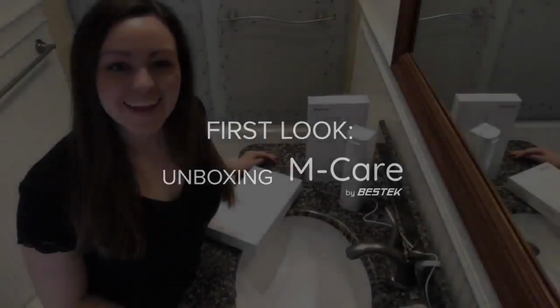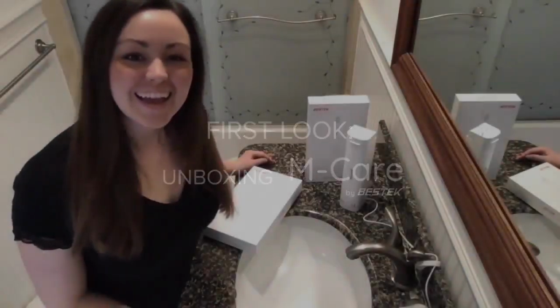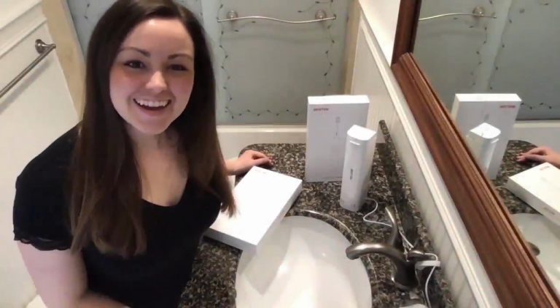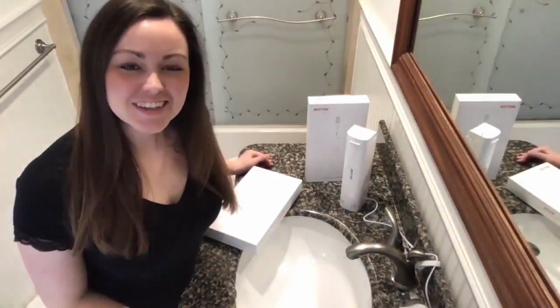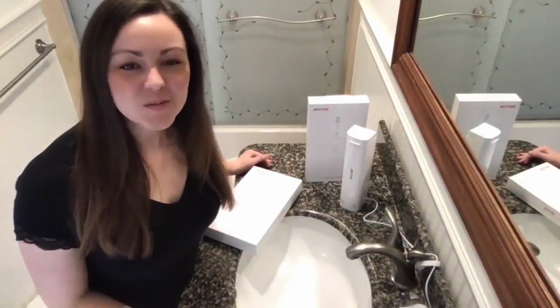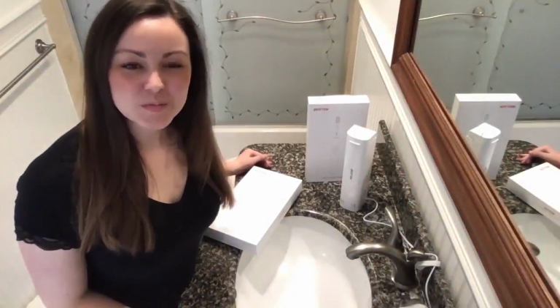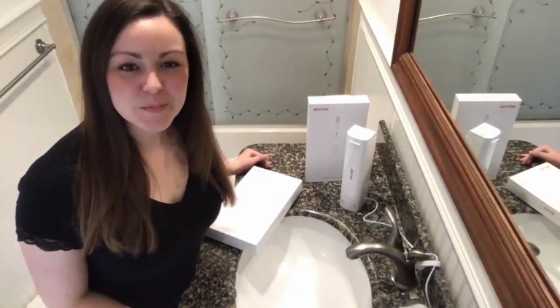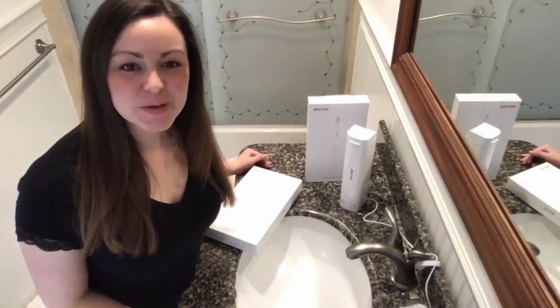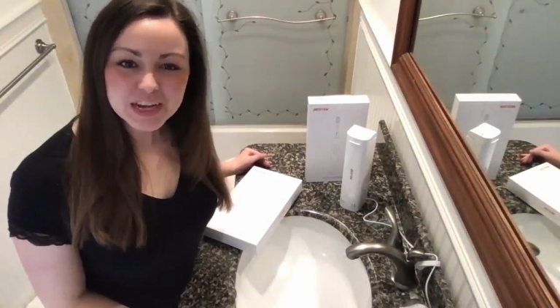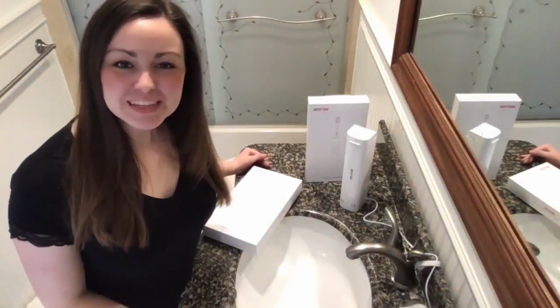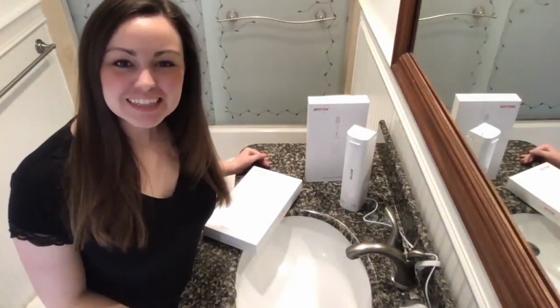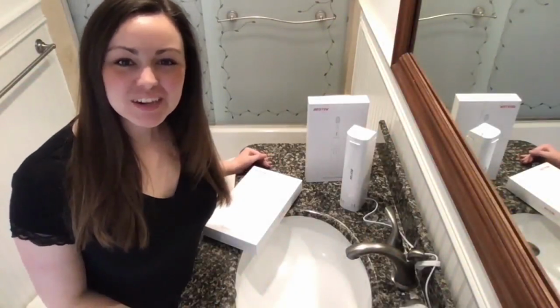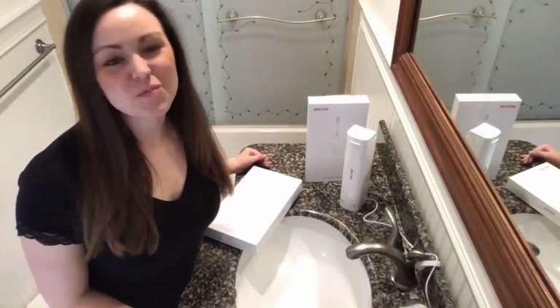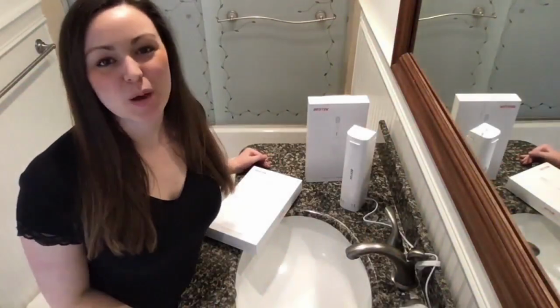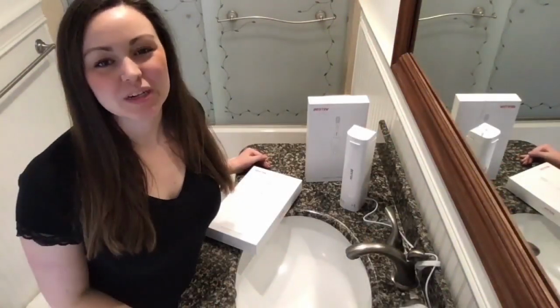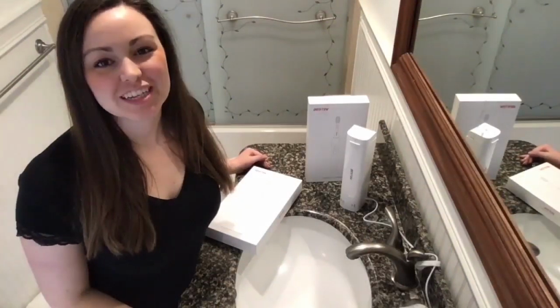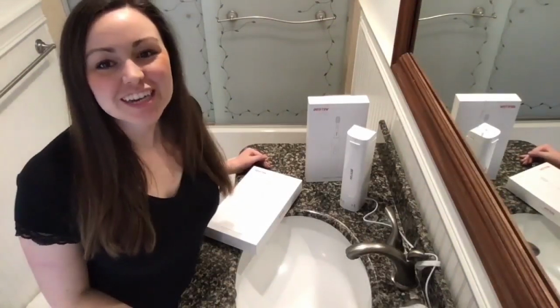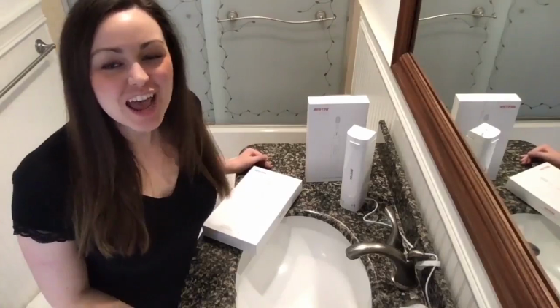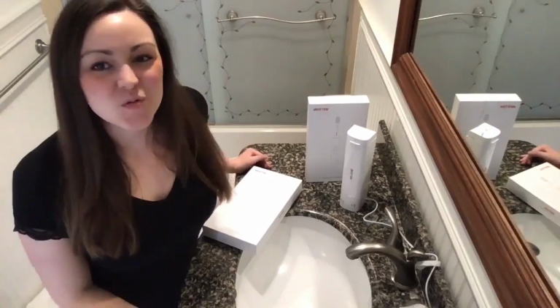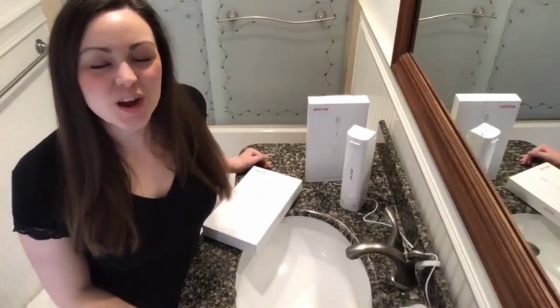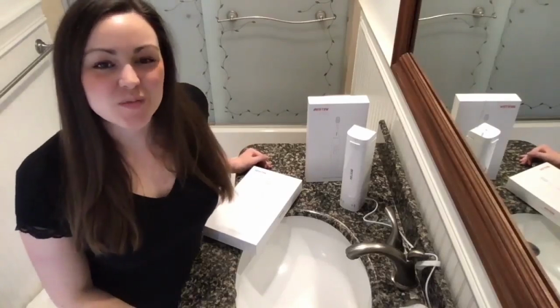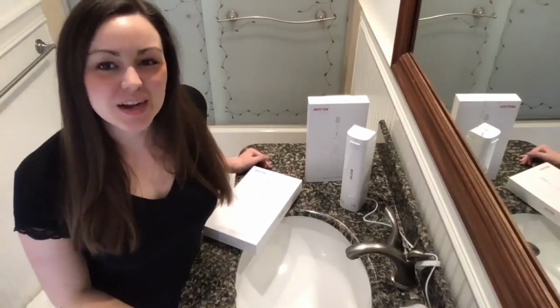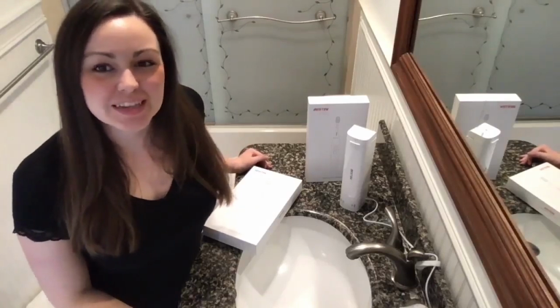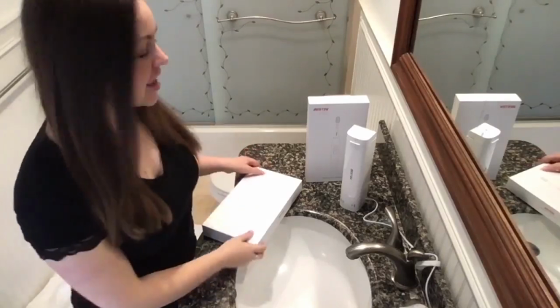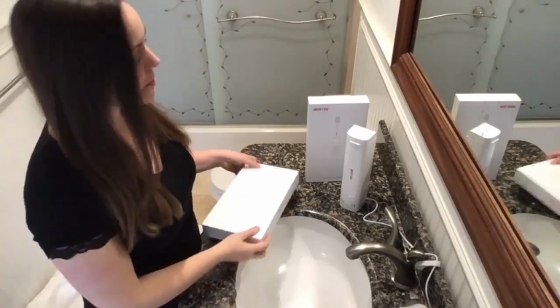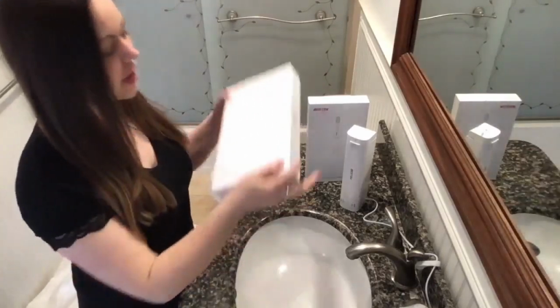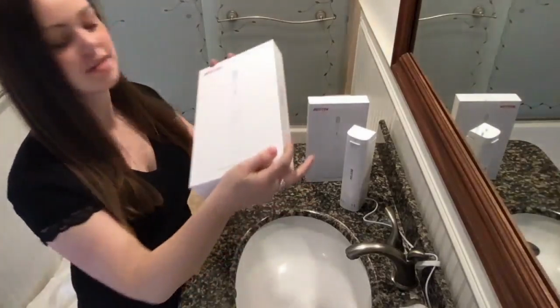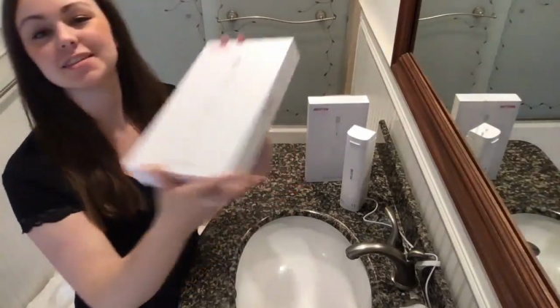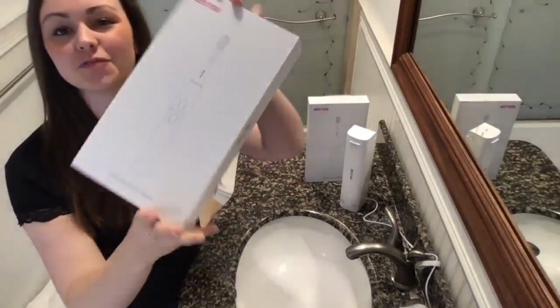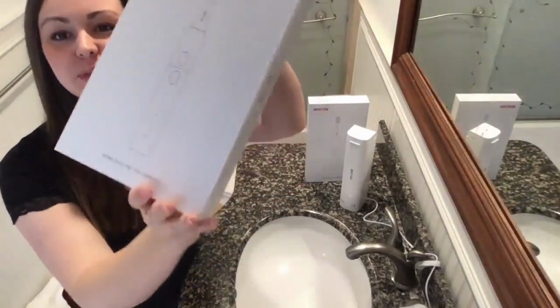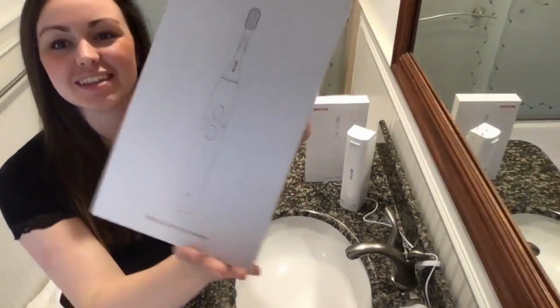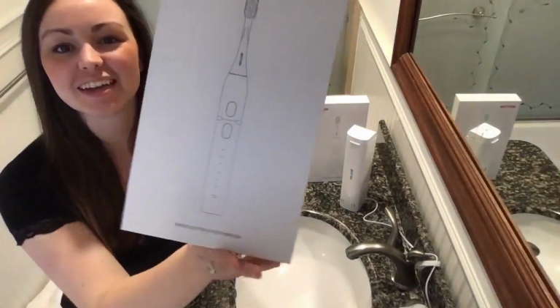Hey guys, what's poppin'? My name is Caitlin, I'm with Popcorn Gadget, and we are unboxing the M-Care system from Bestech.